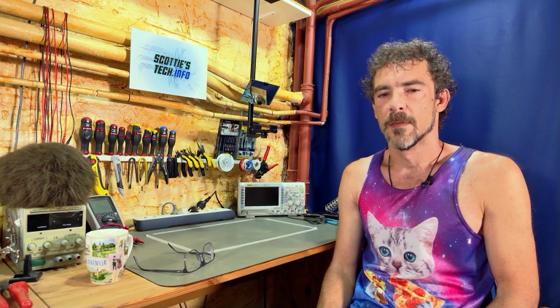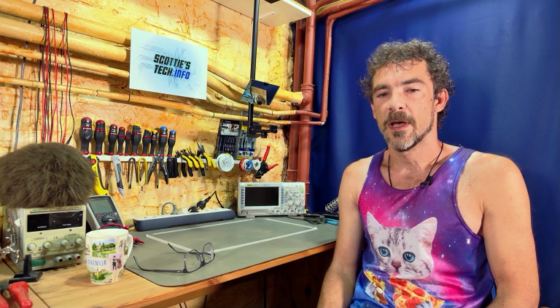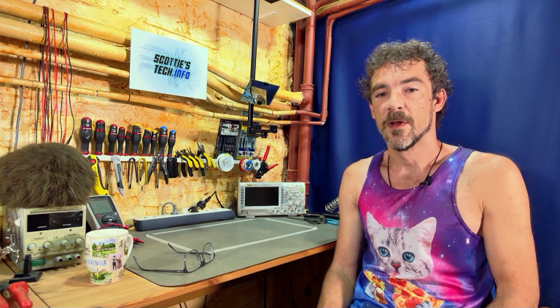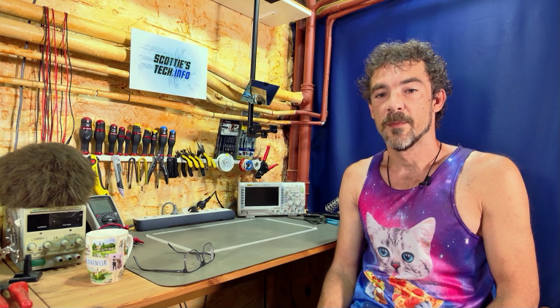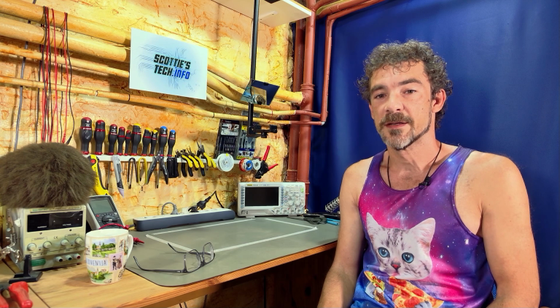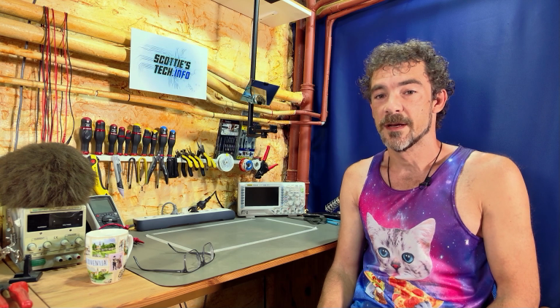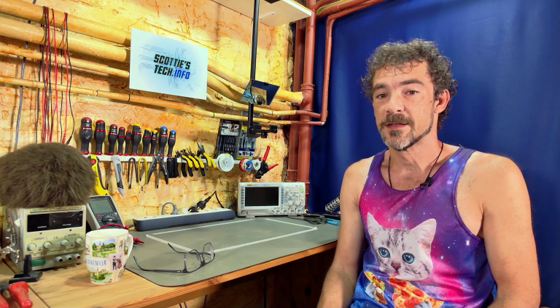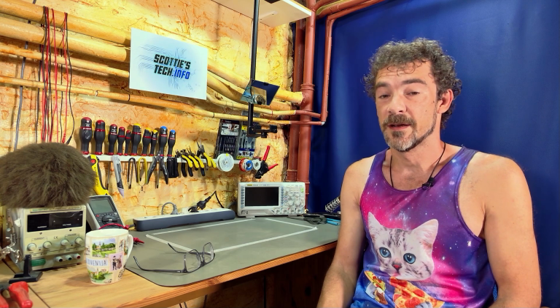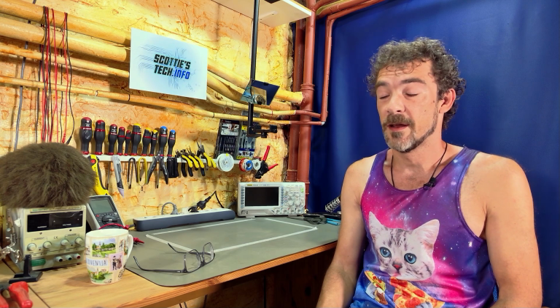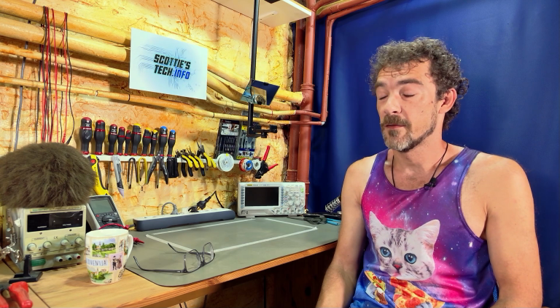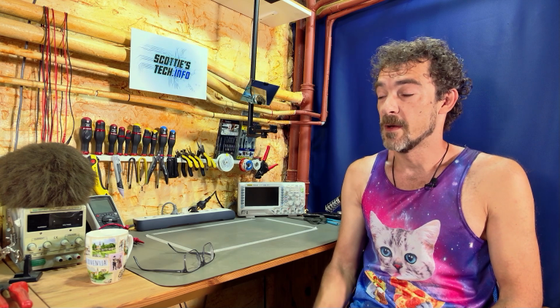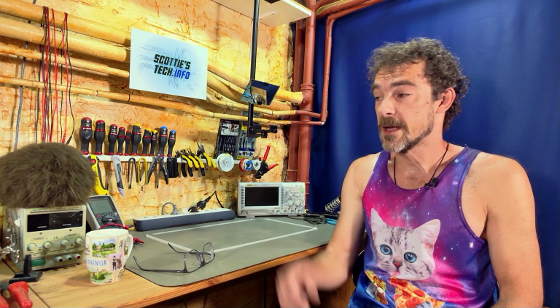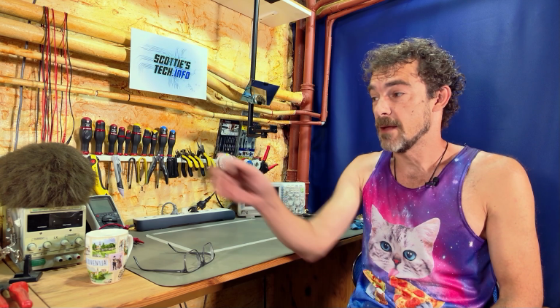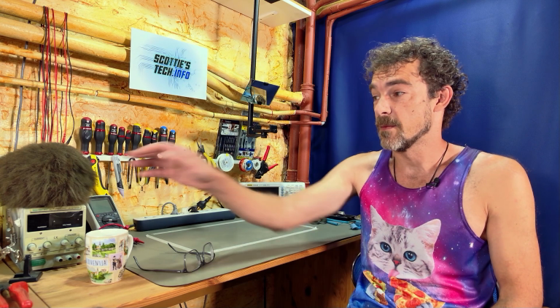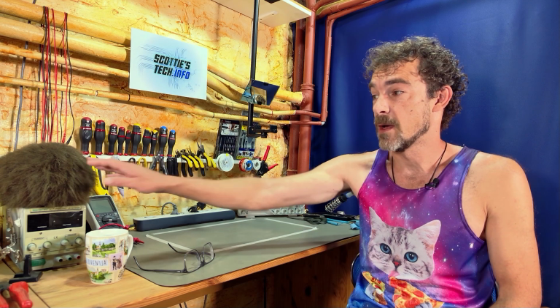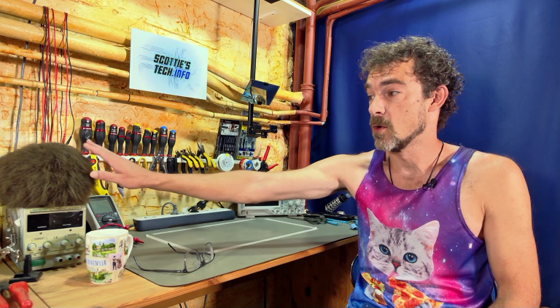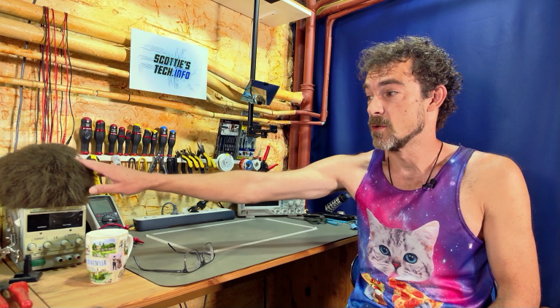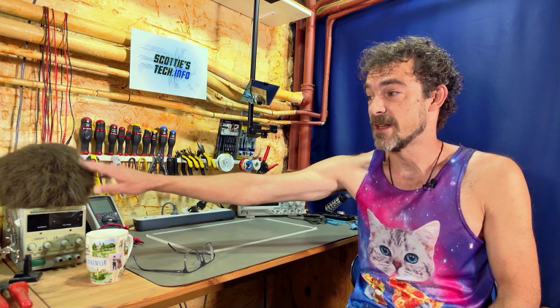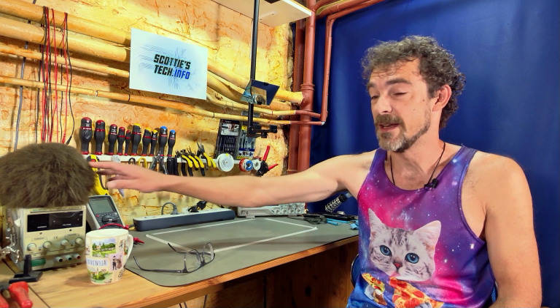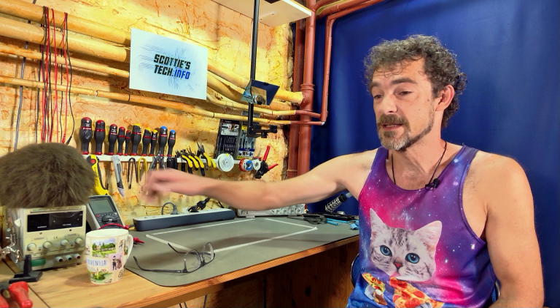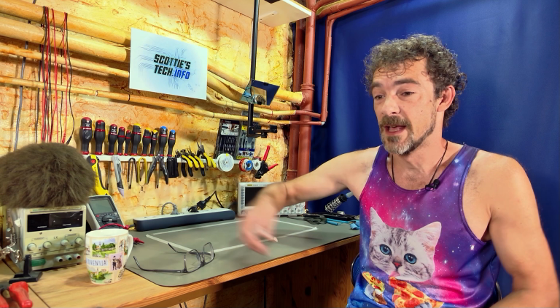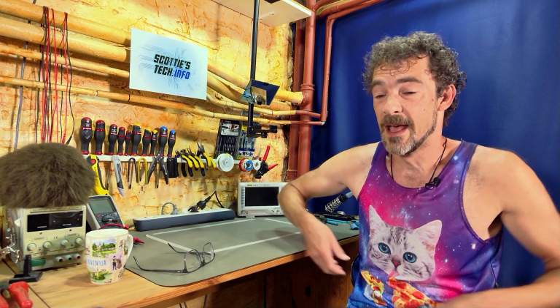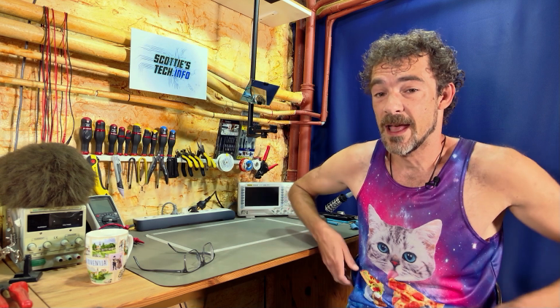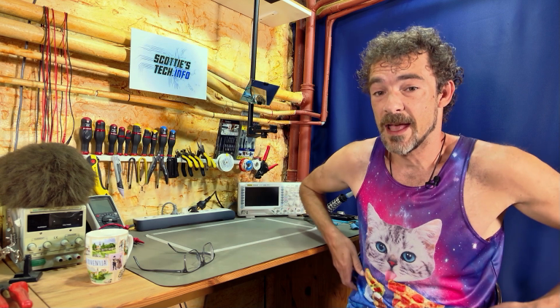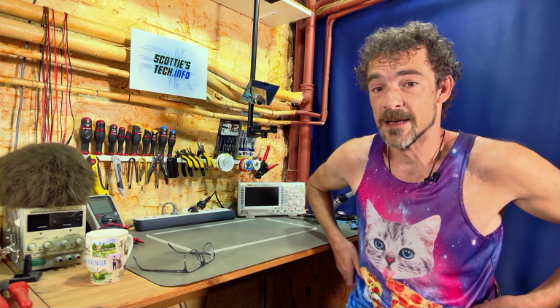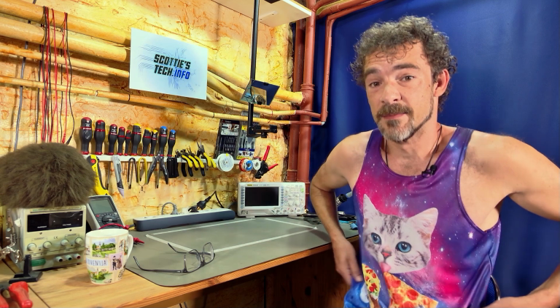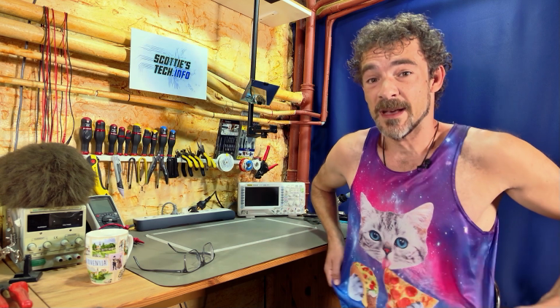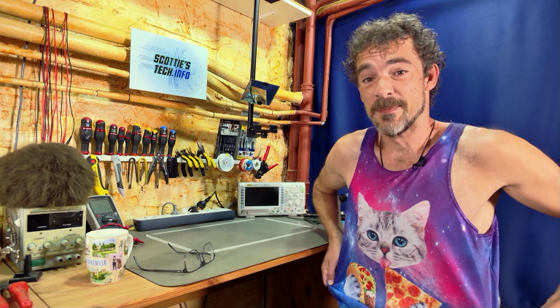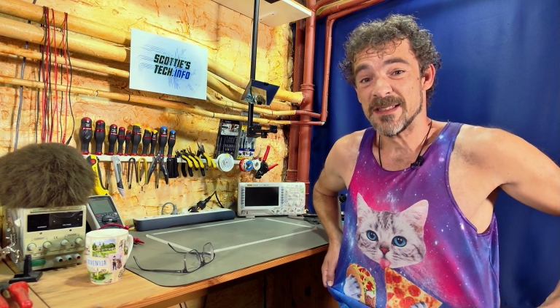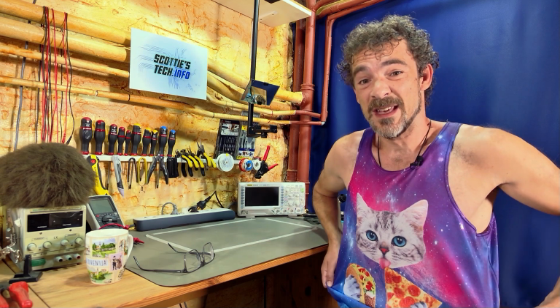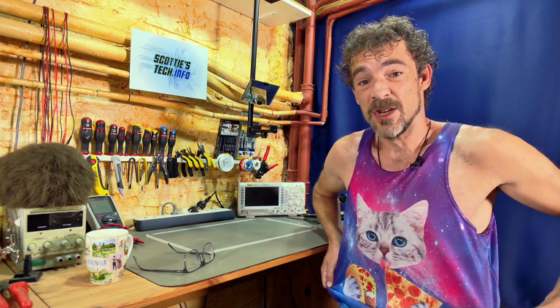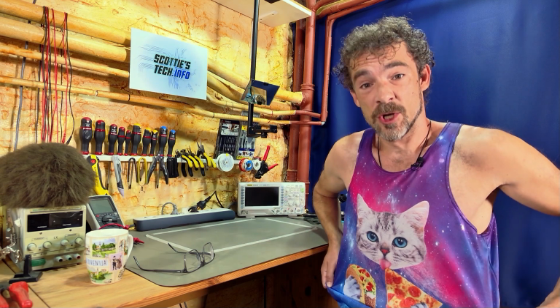Hi and welcome back to Scotty's Tech.info. I'm Scotty with my co-host Cletus and my Space Kitty shirt.